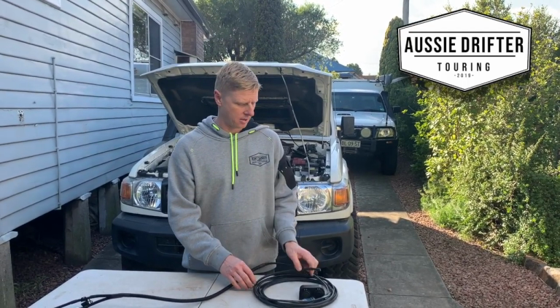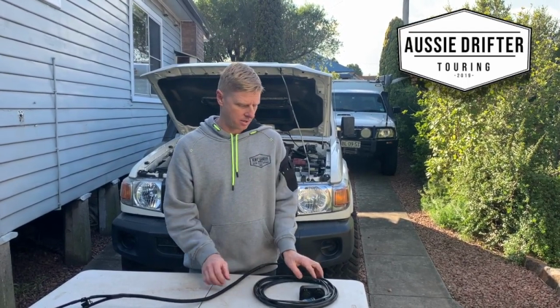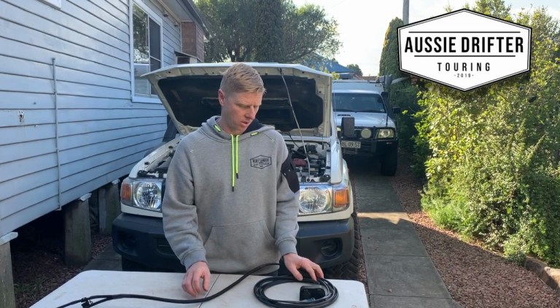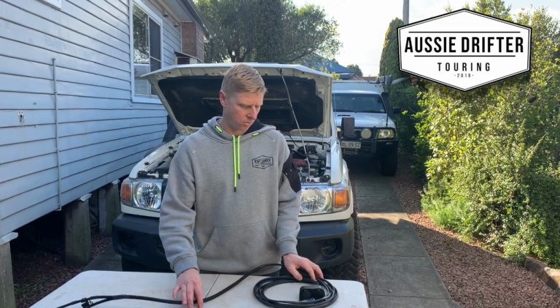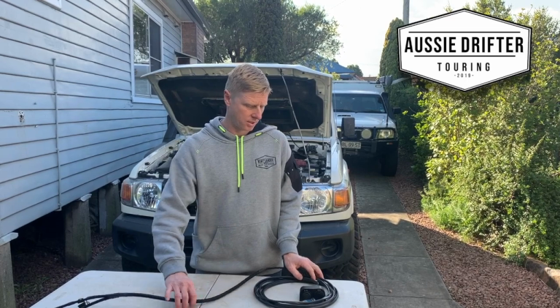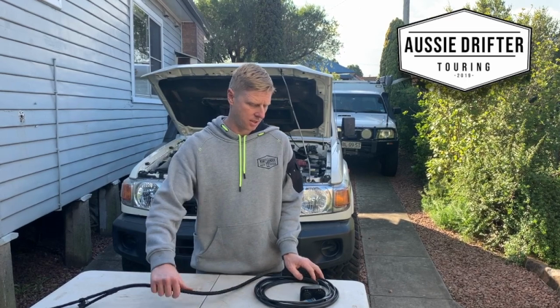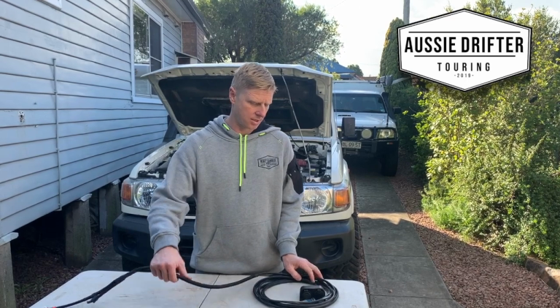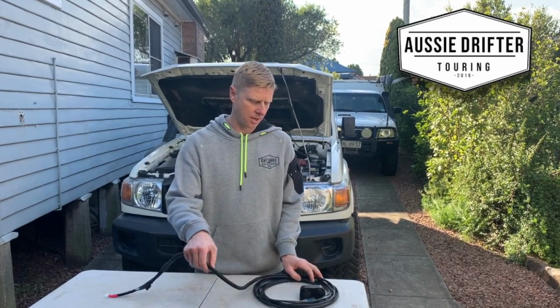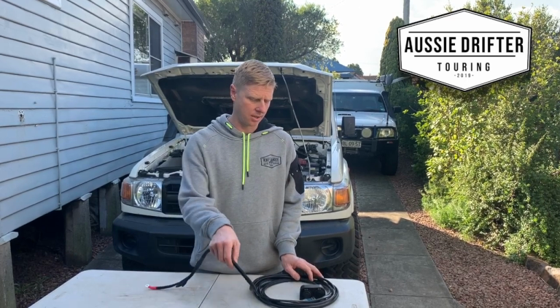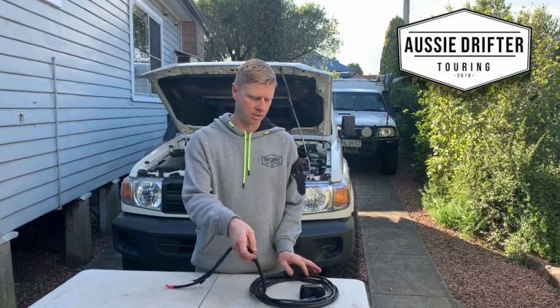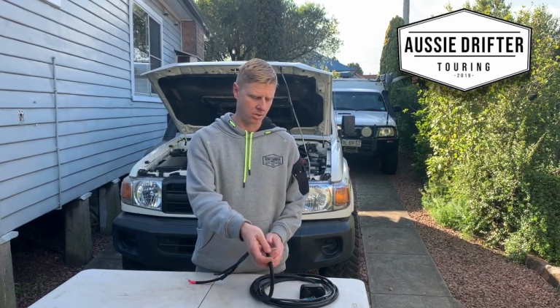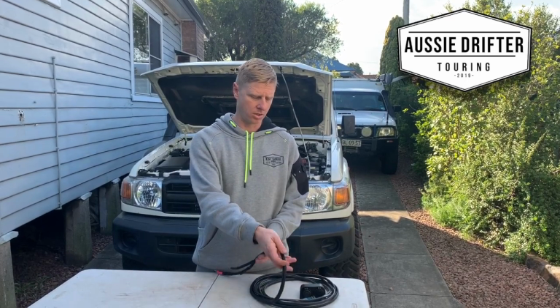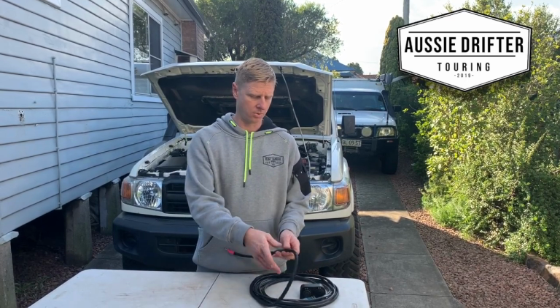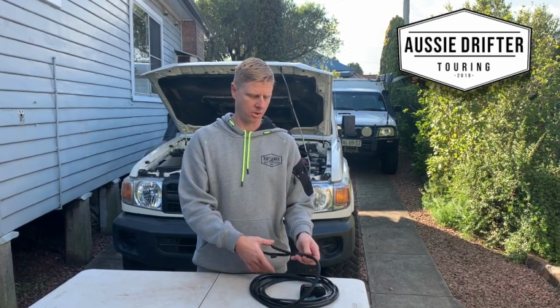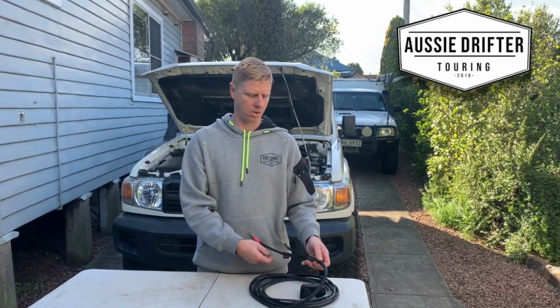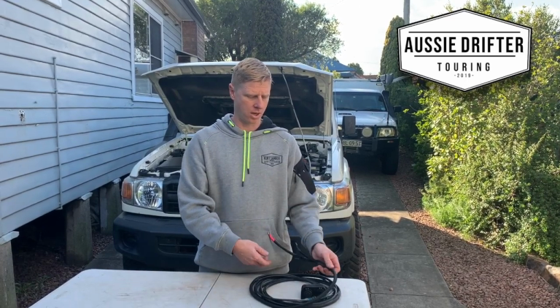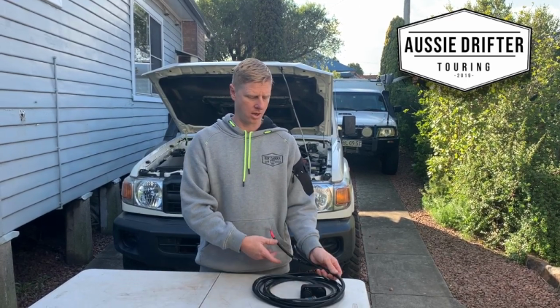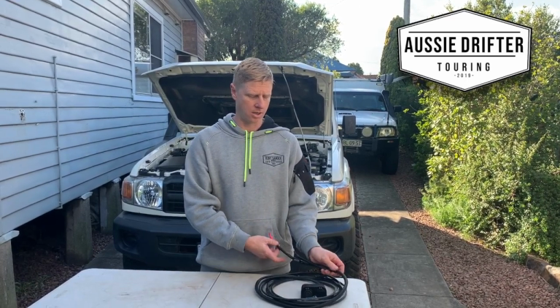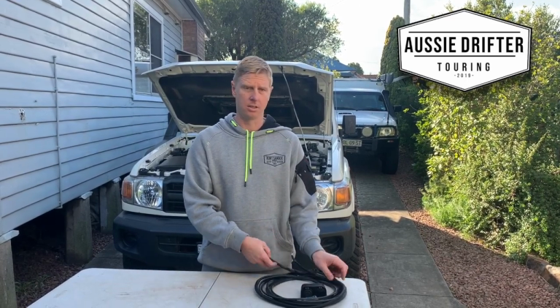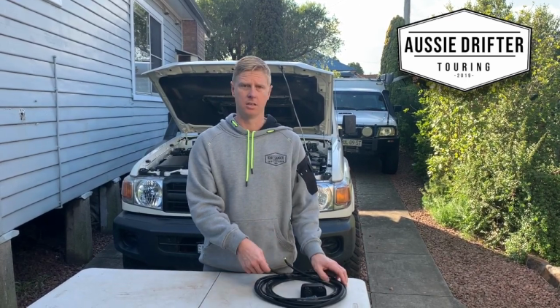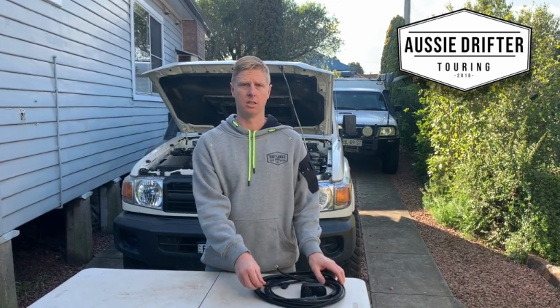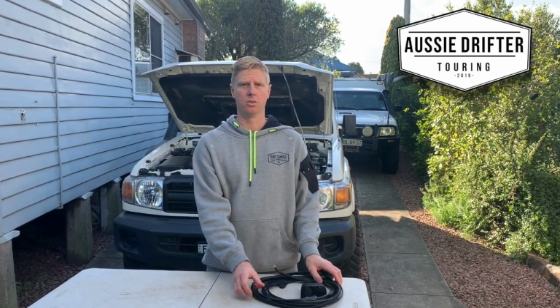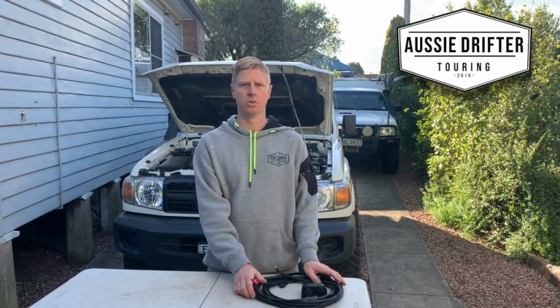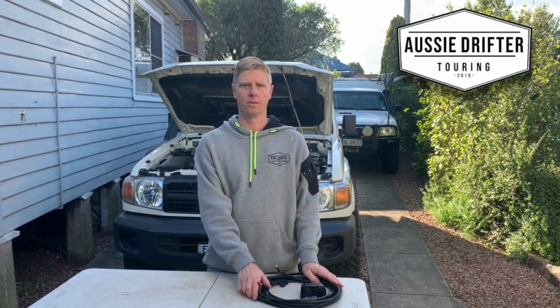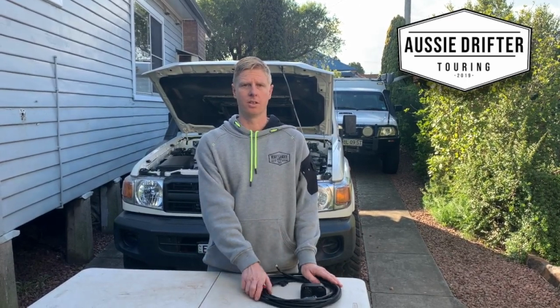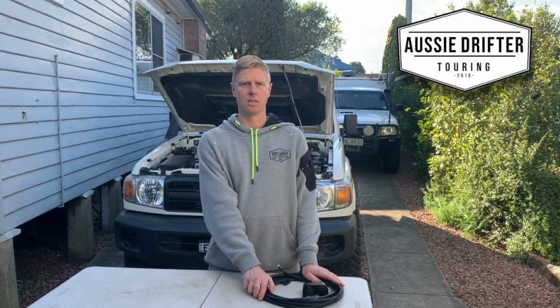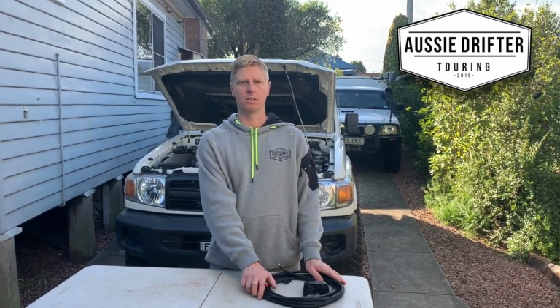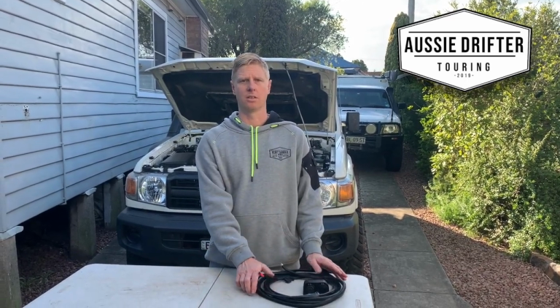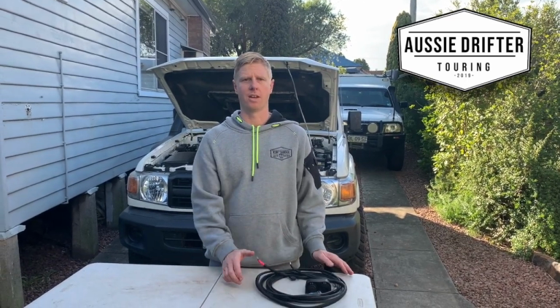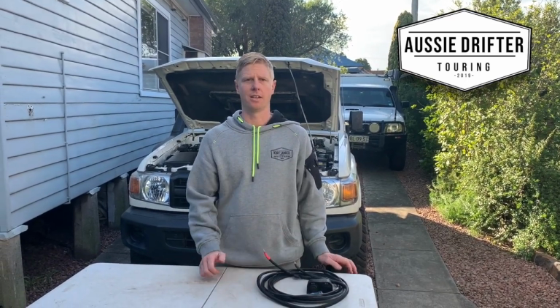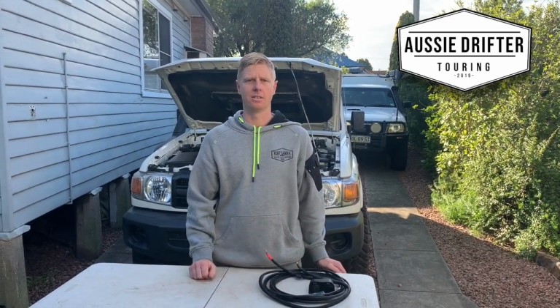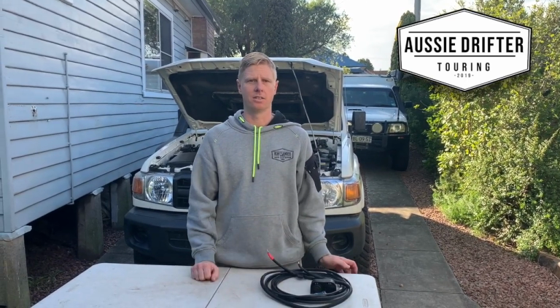So let's get stuck into the install and we'll show you how to get this into your 76 or 78 series.